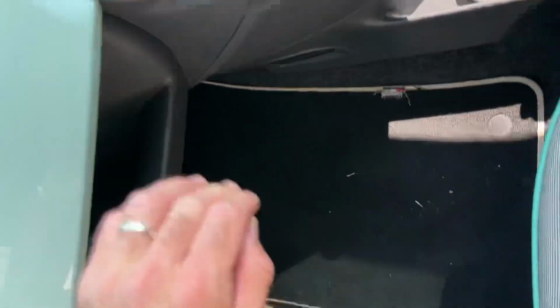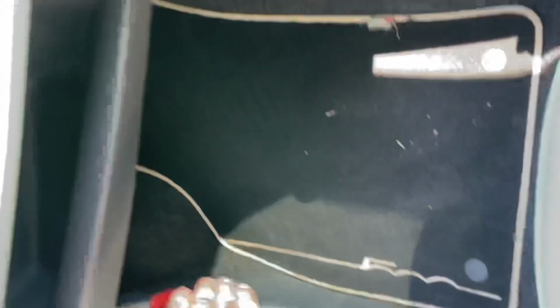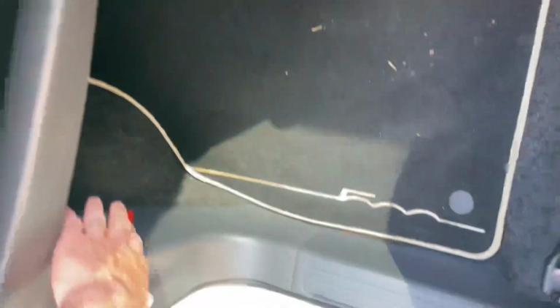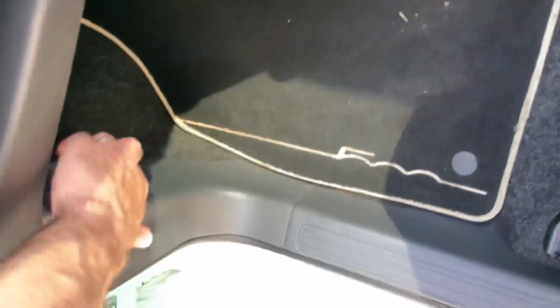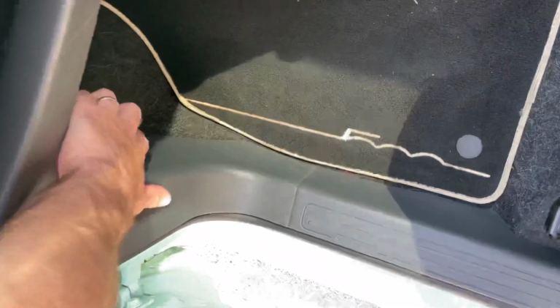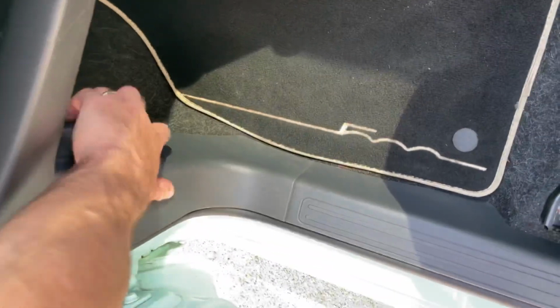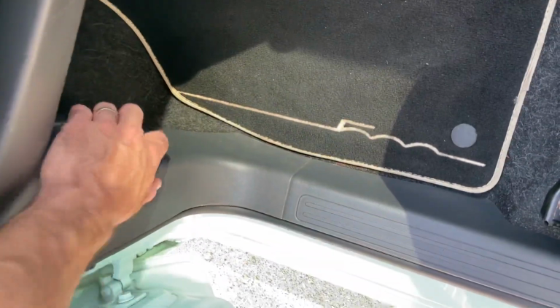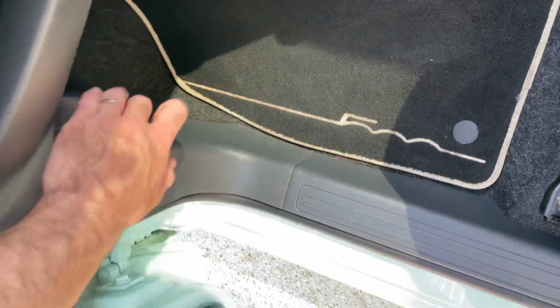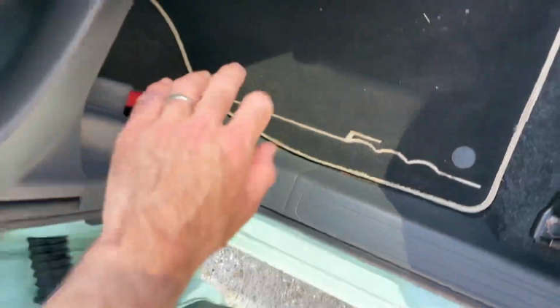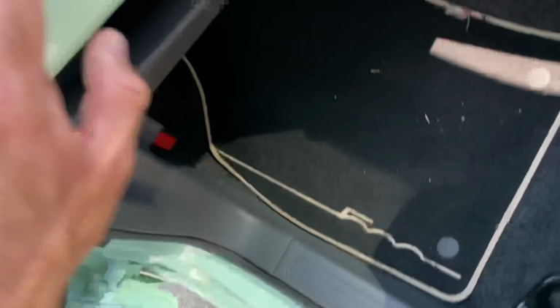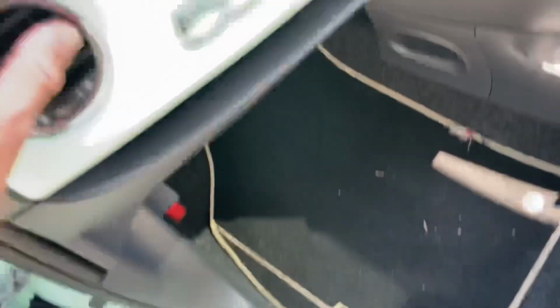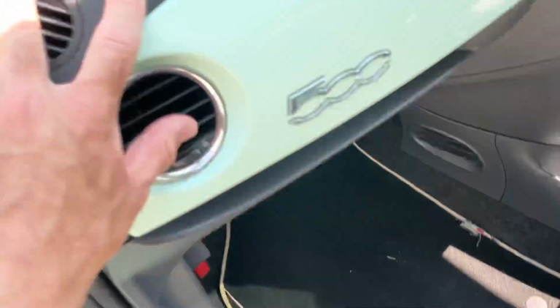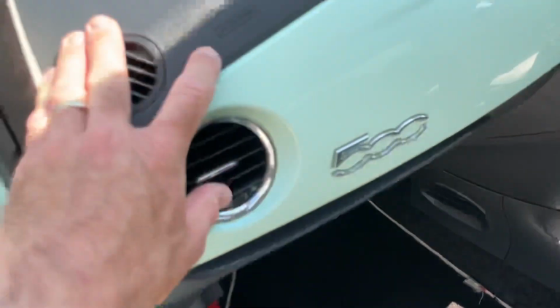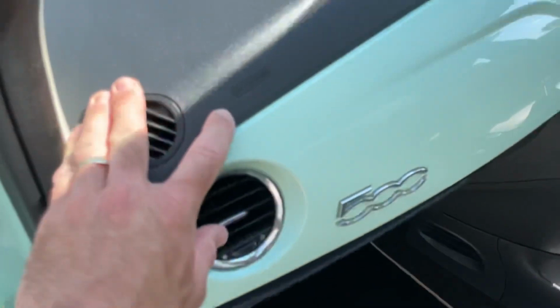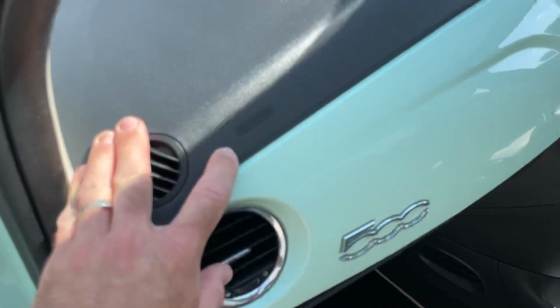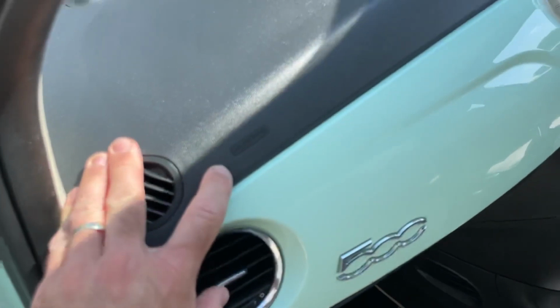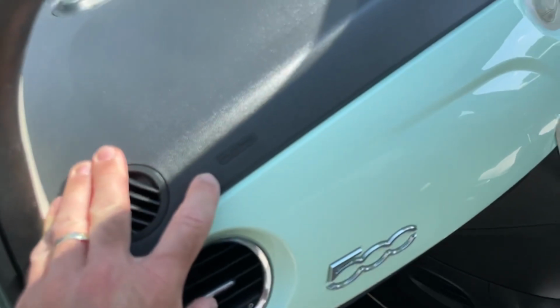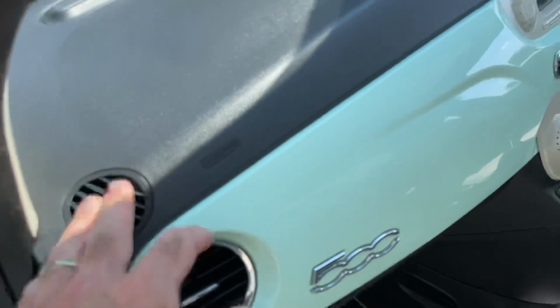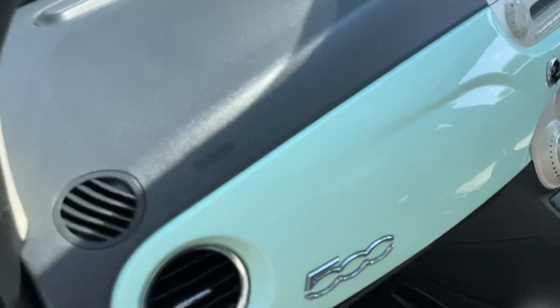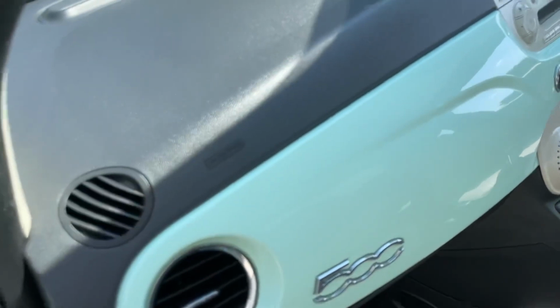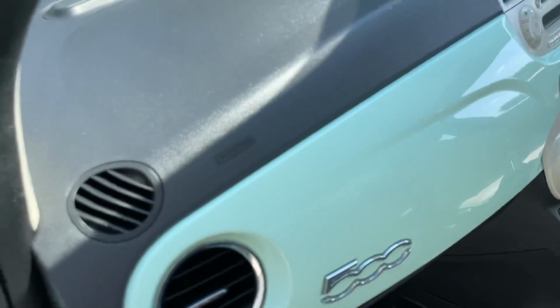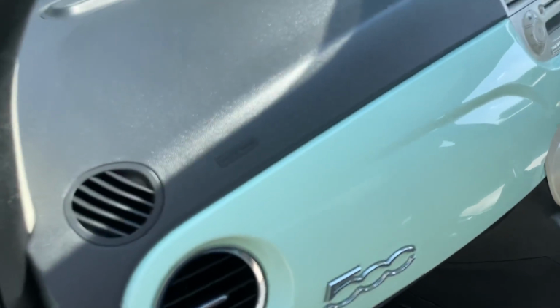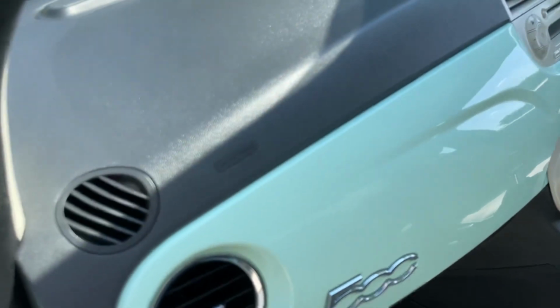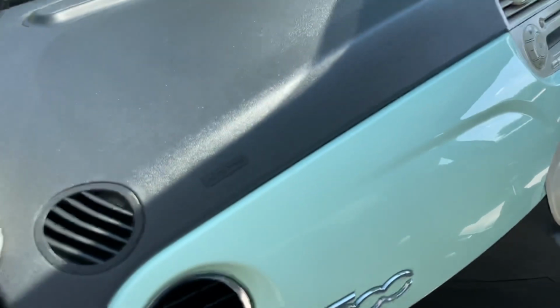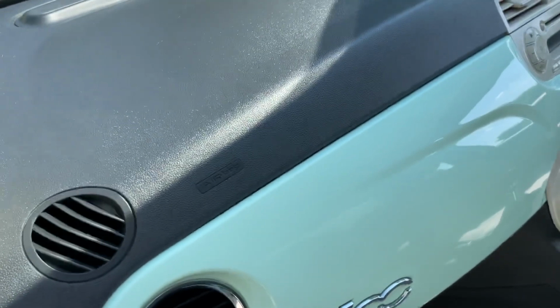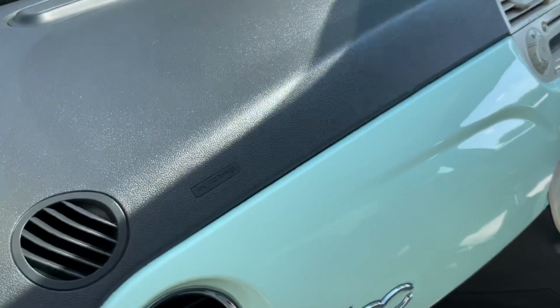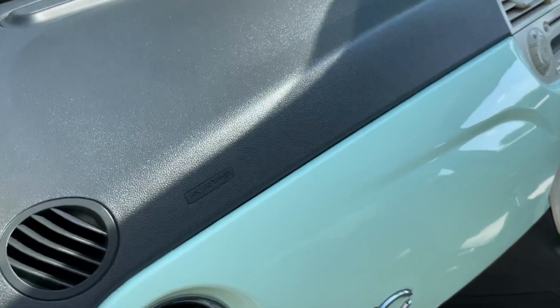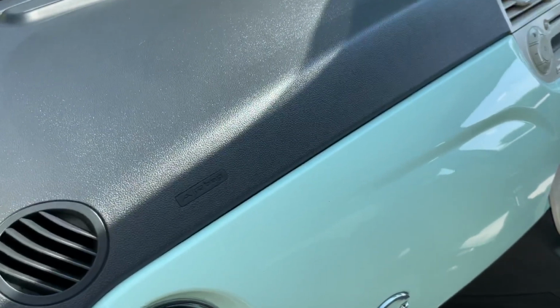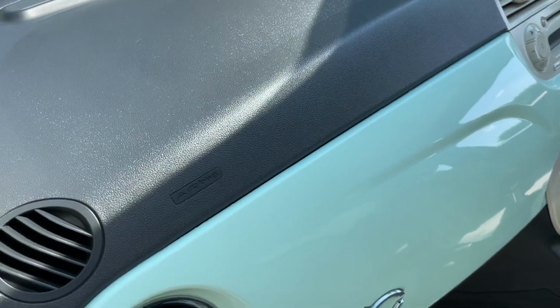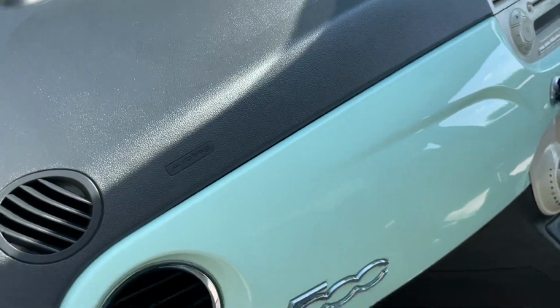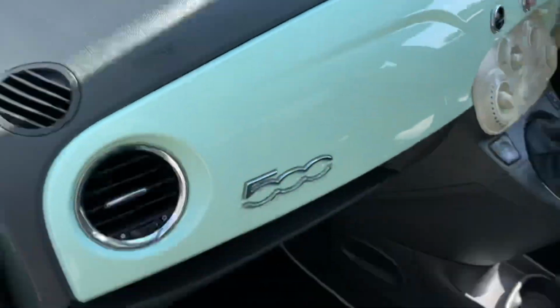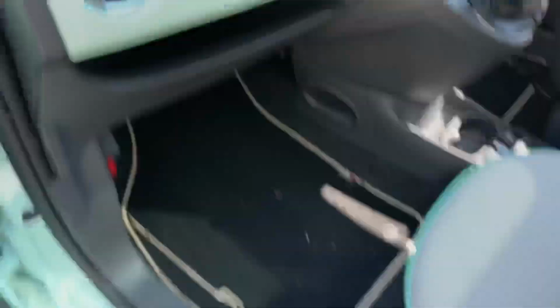Also got the chance to check out the parcel shelf airbag. Let's check out the engine bay — let's do that.